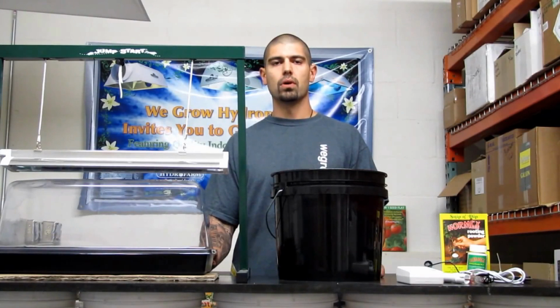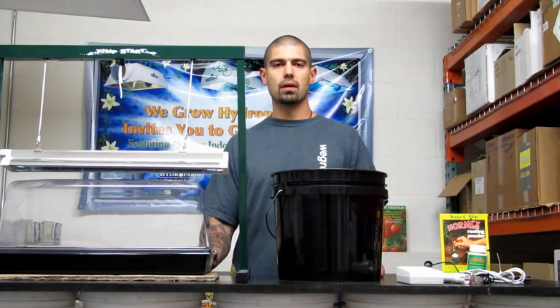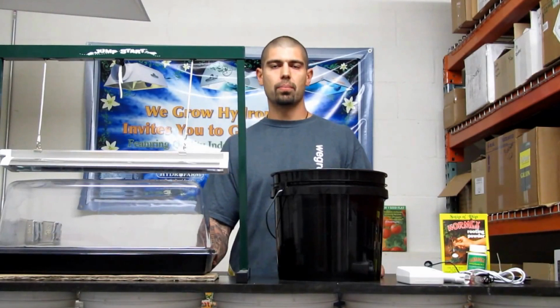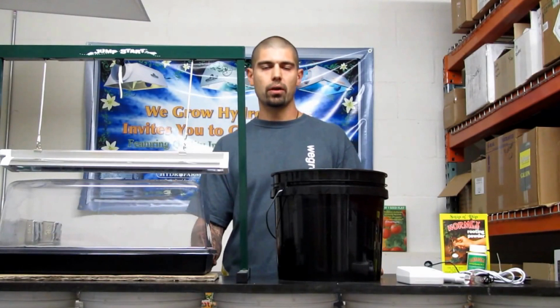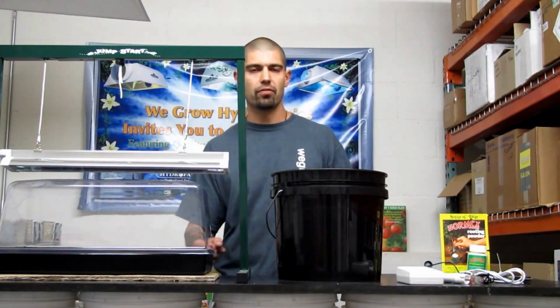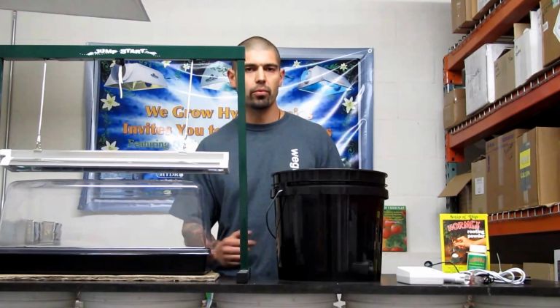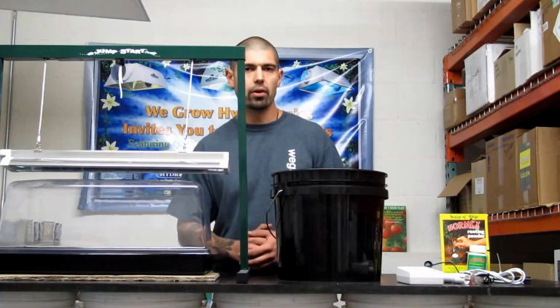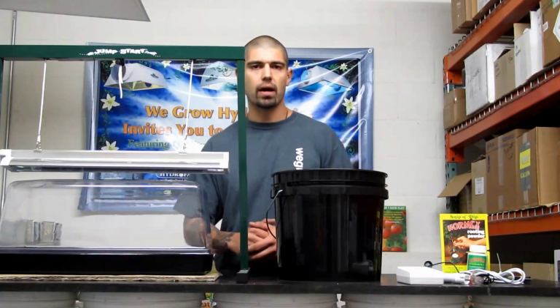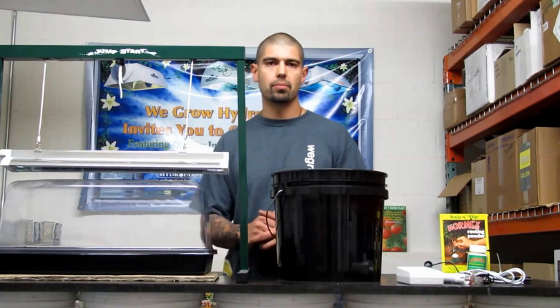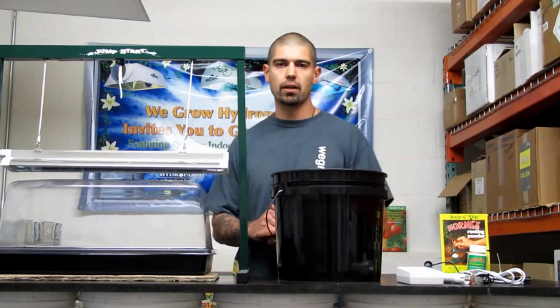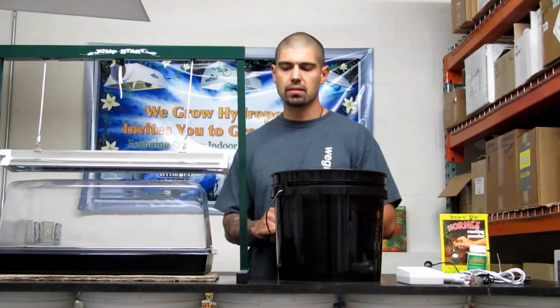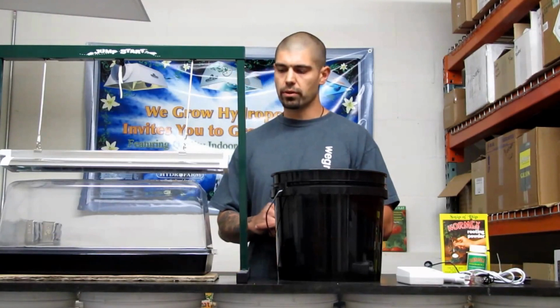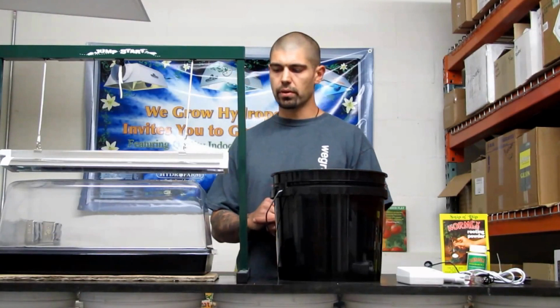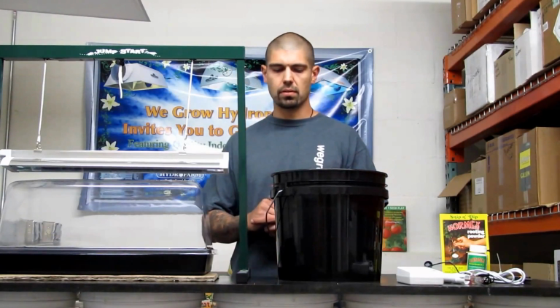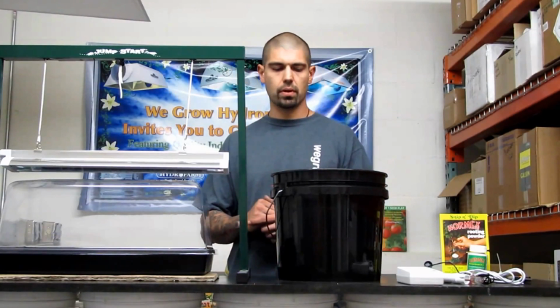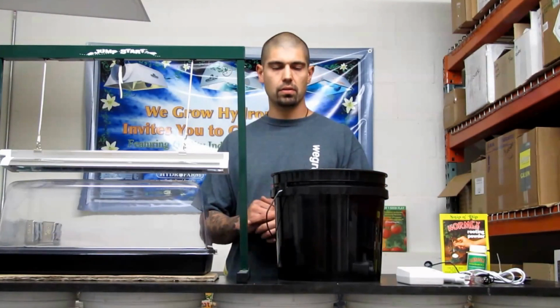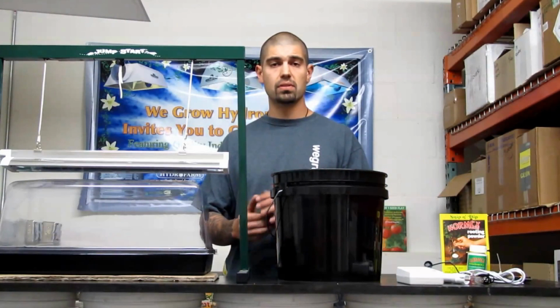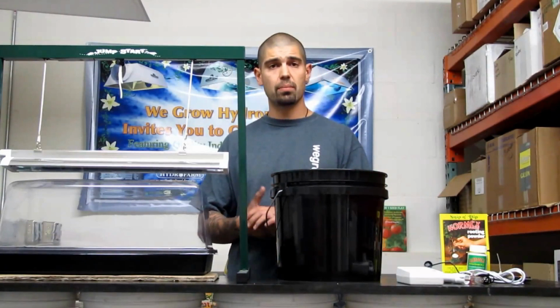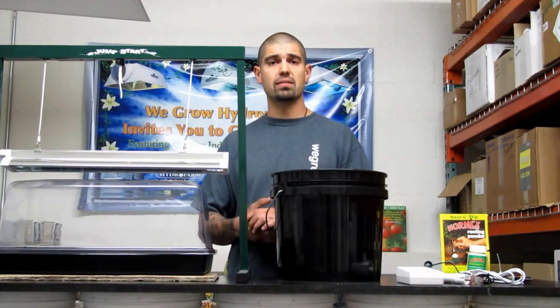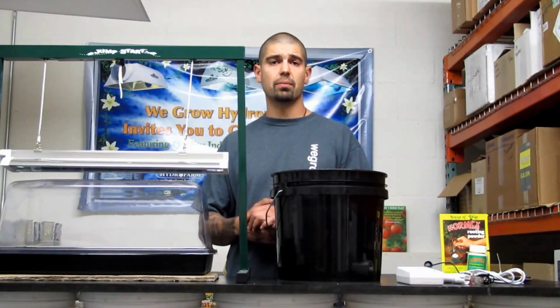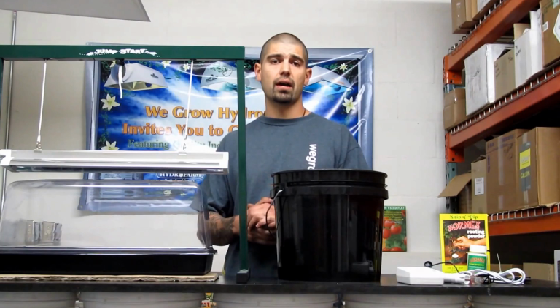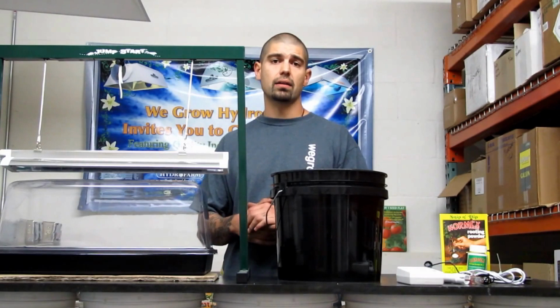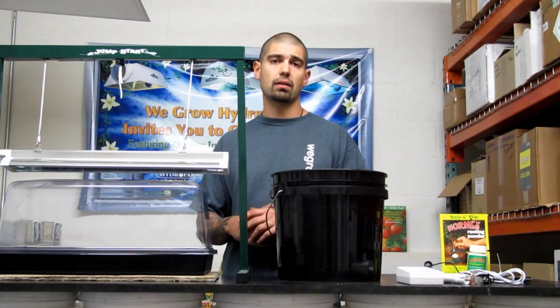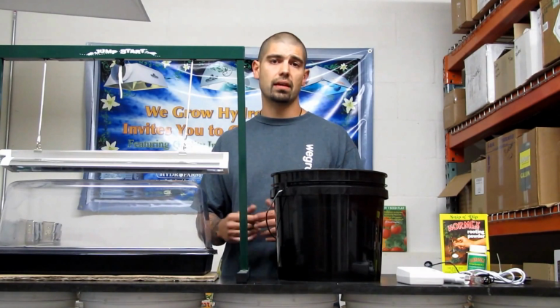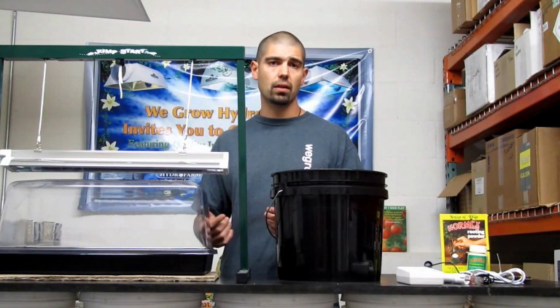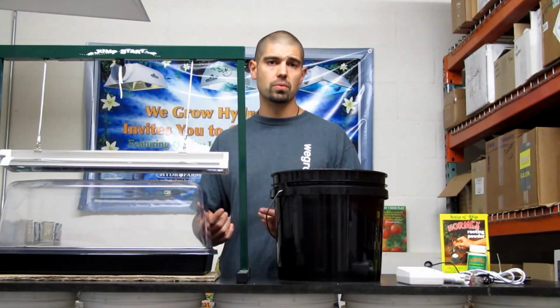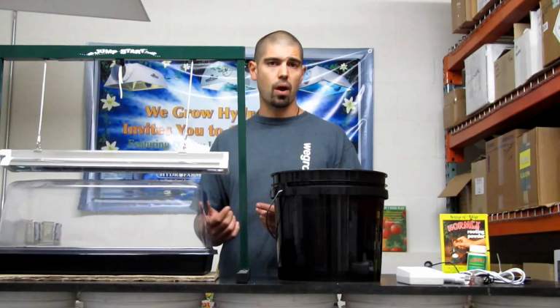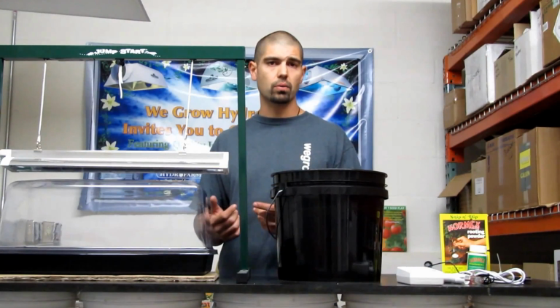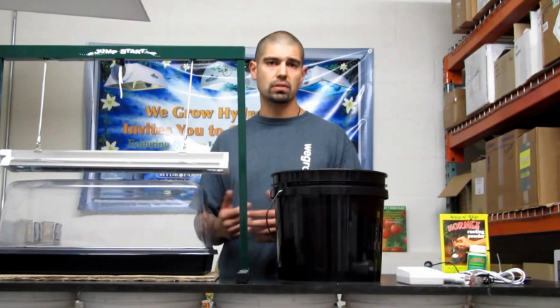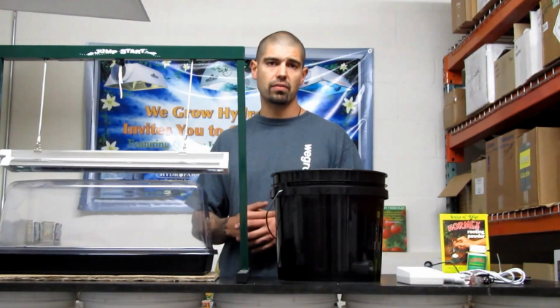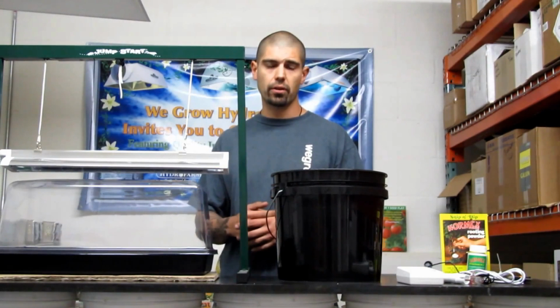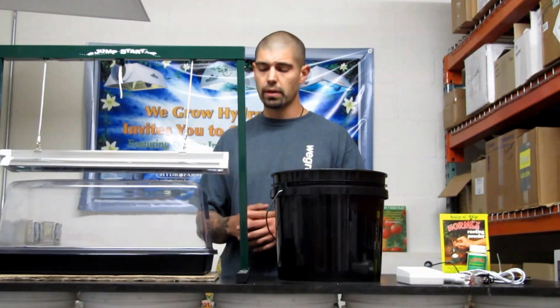What's up? Paul here from We Grow Hydroponics. We're going to do a step-by-step guide on how to take clones with rock wool today for you.